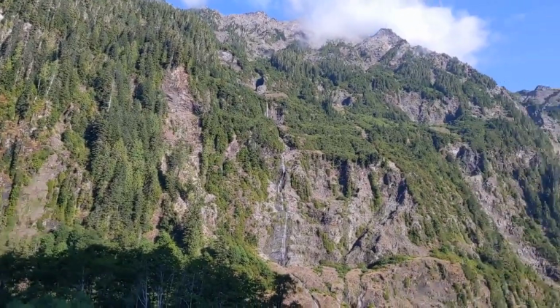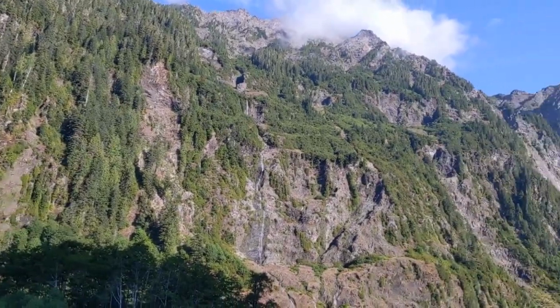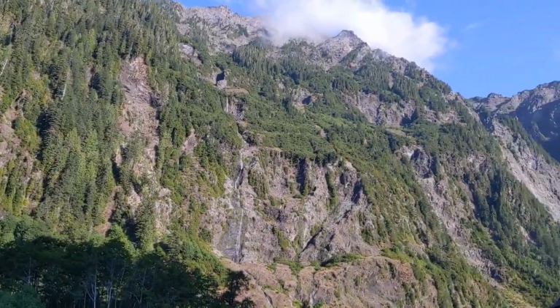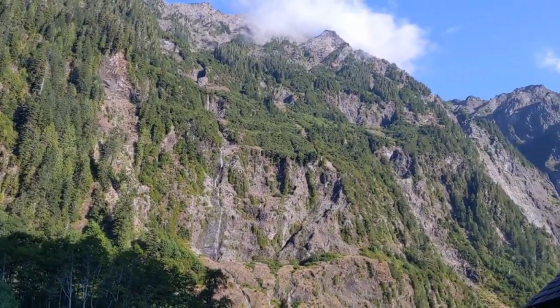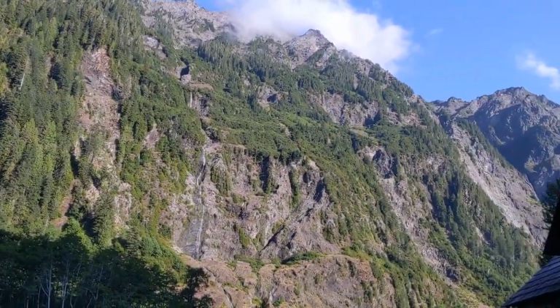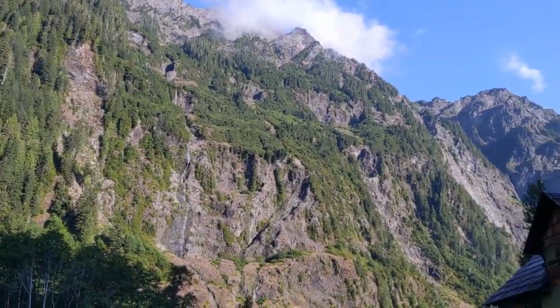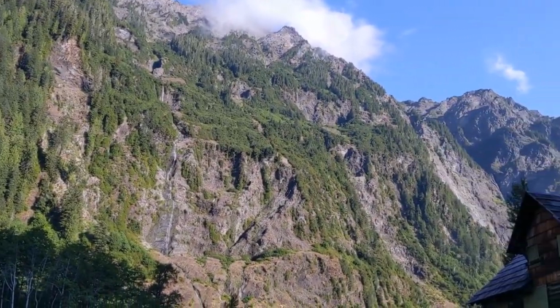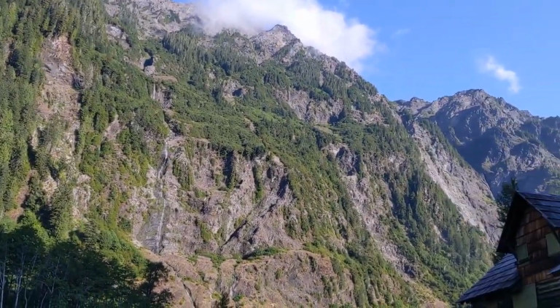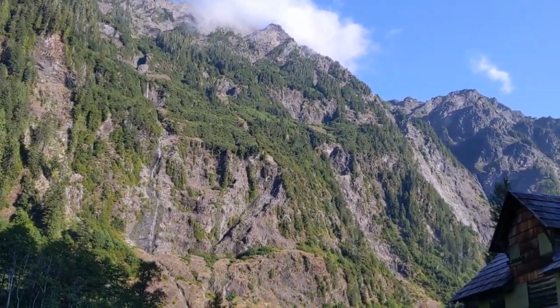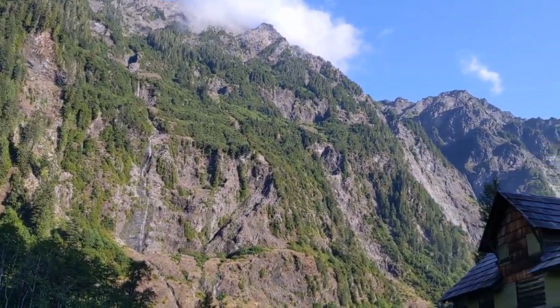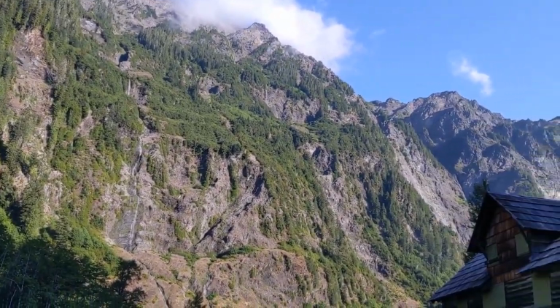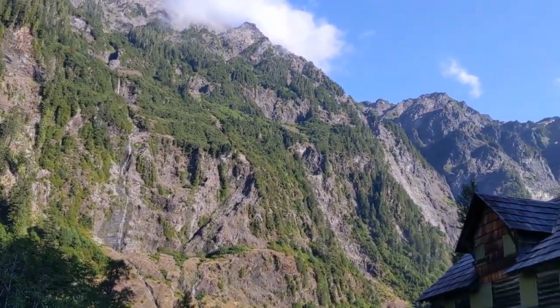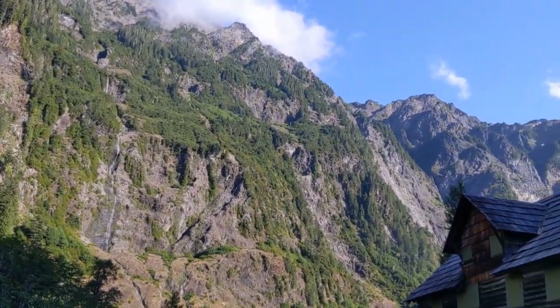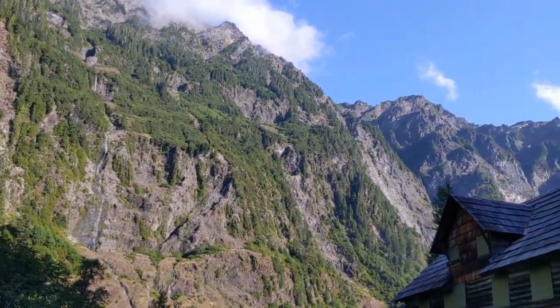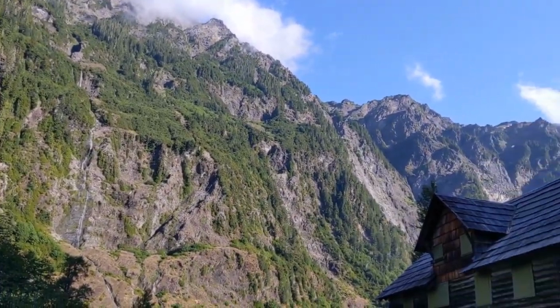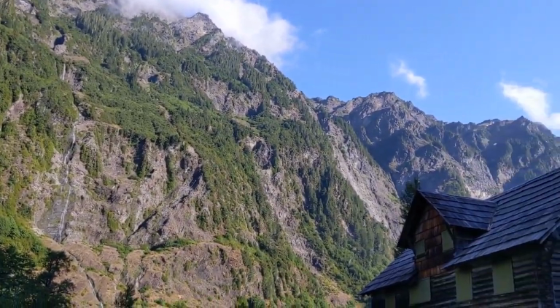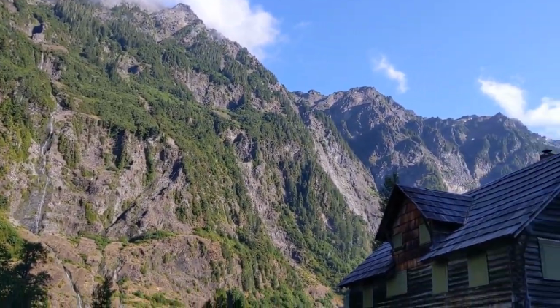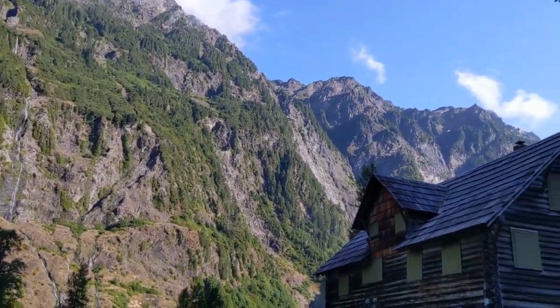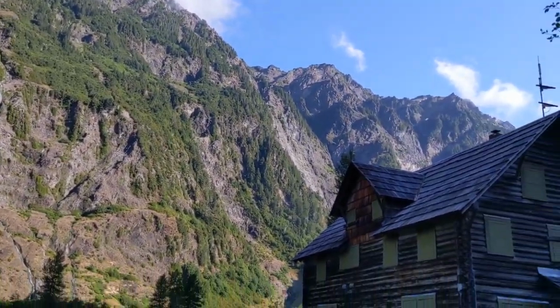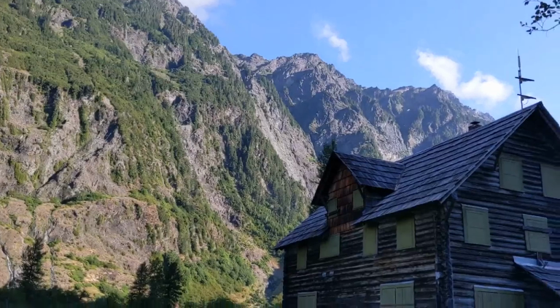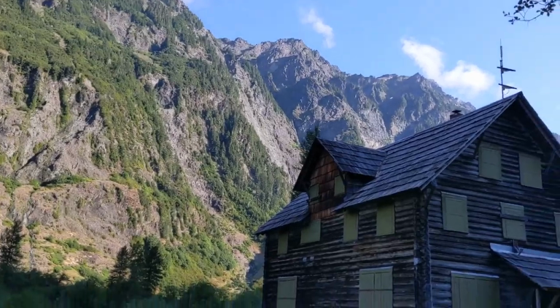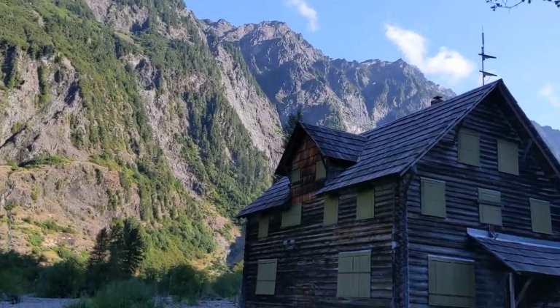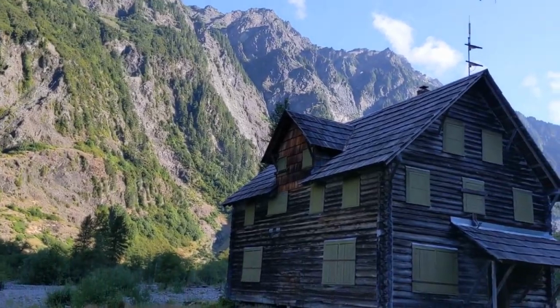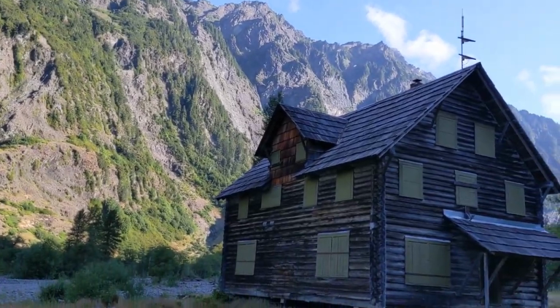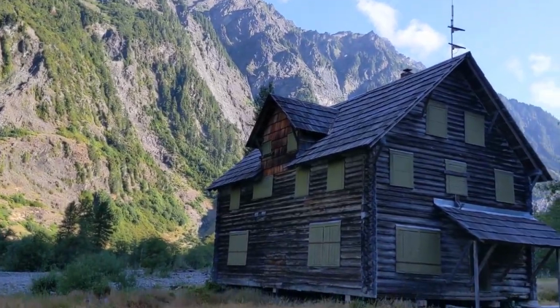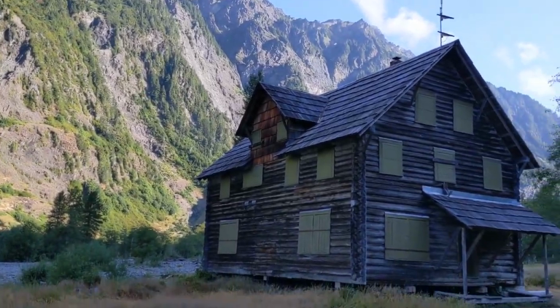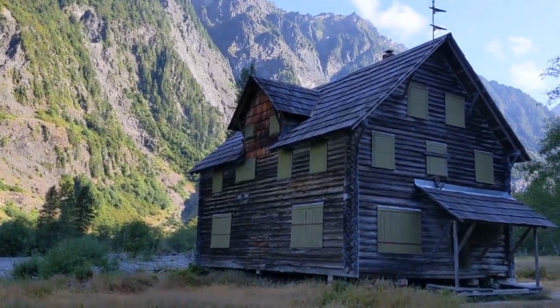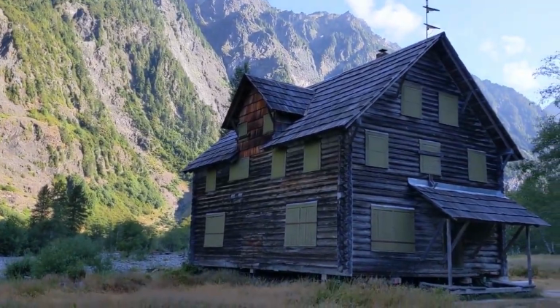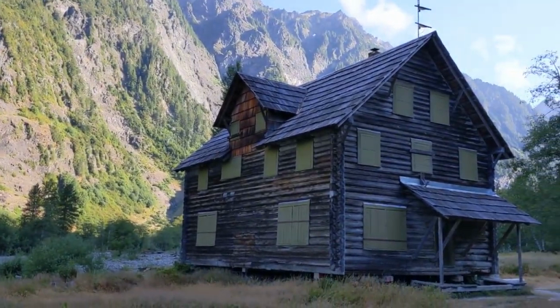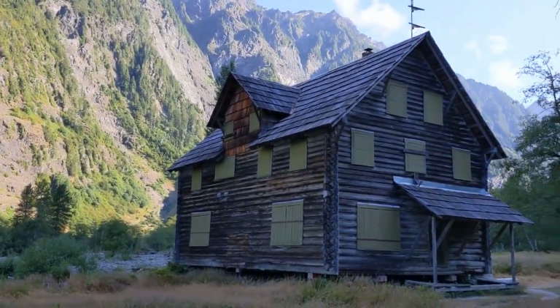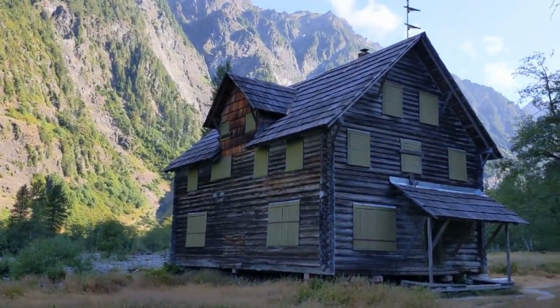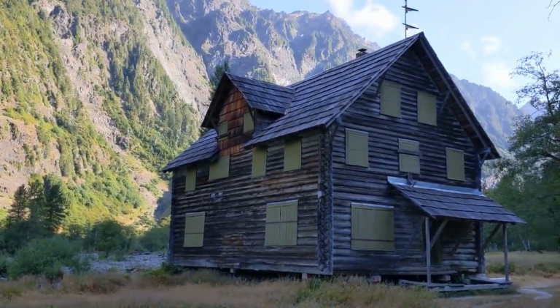We're looking 5,000 feet up towards Chimney Mountain, and here's the old chalet.